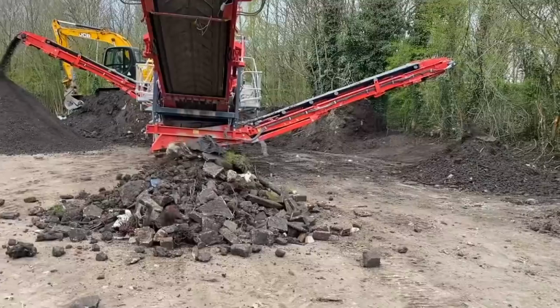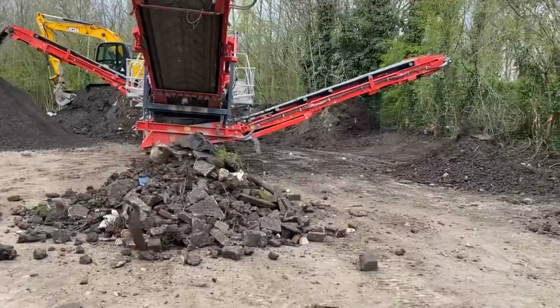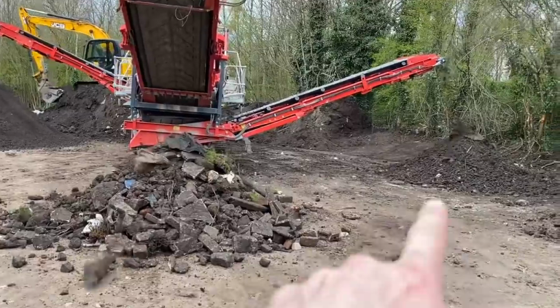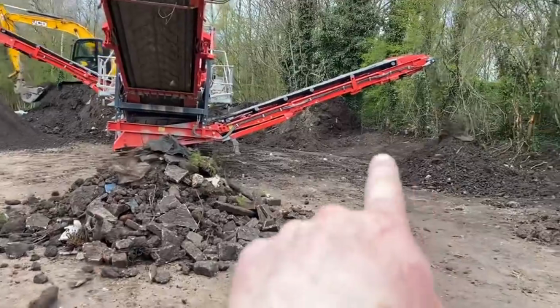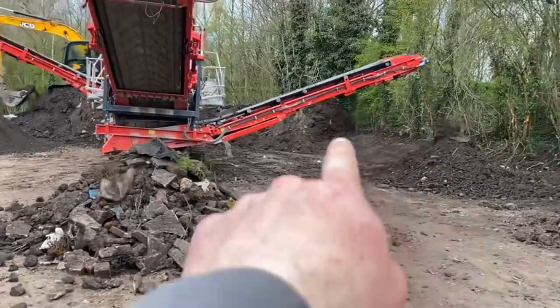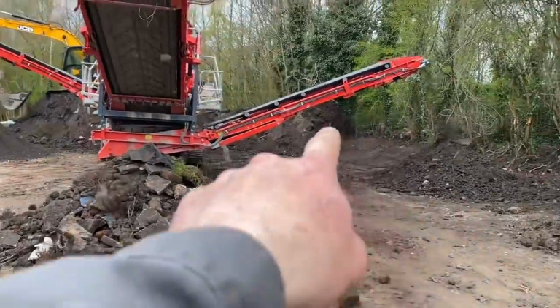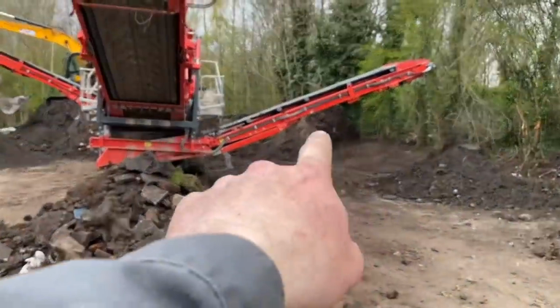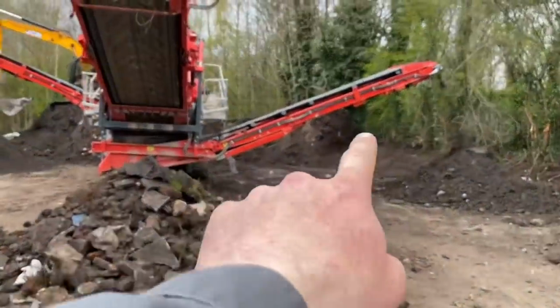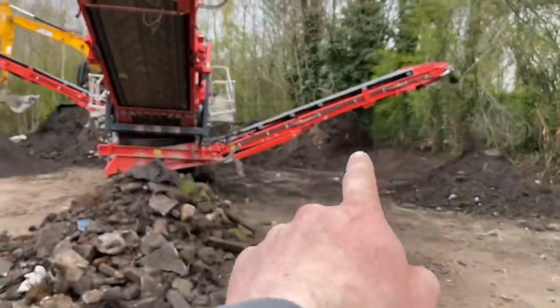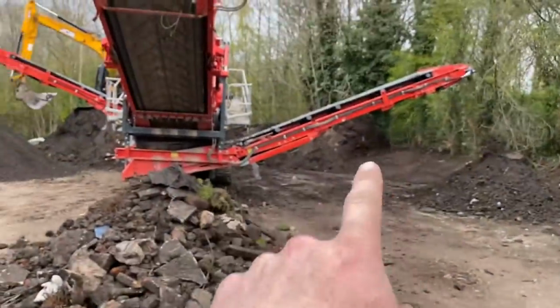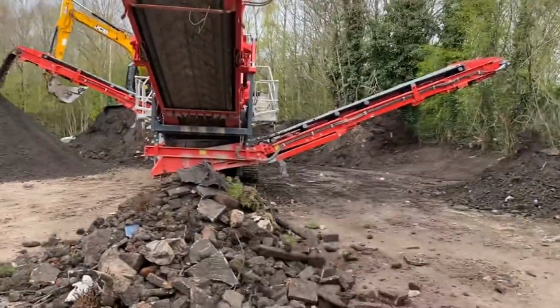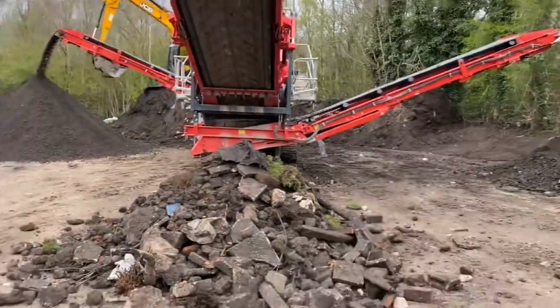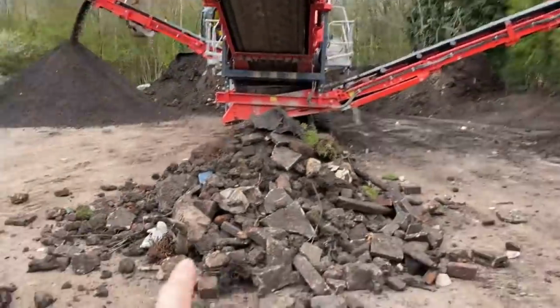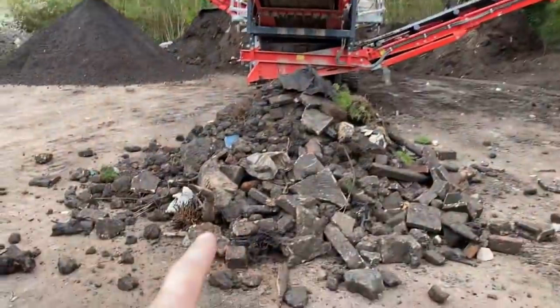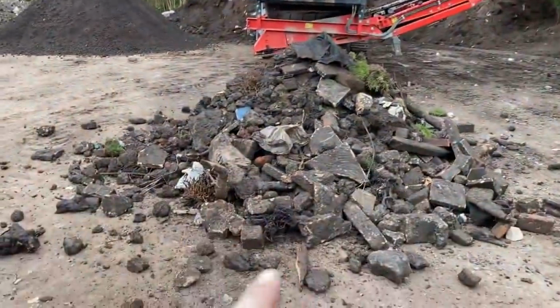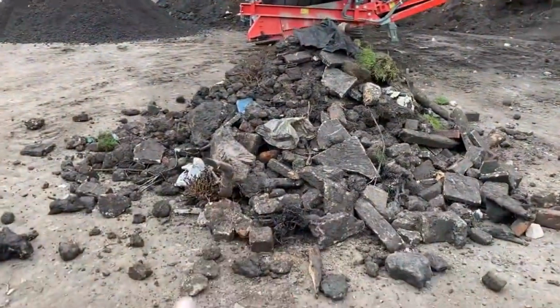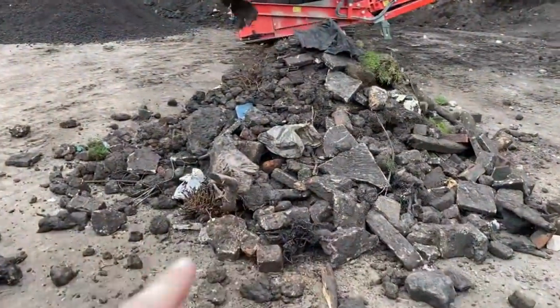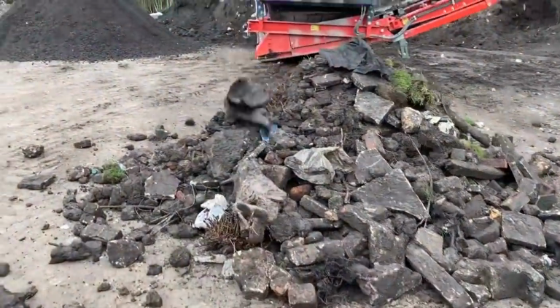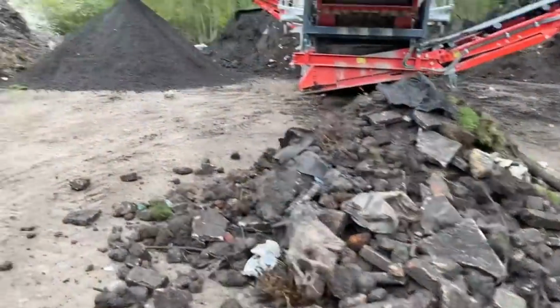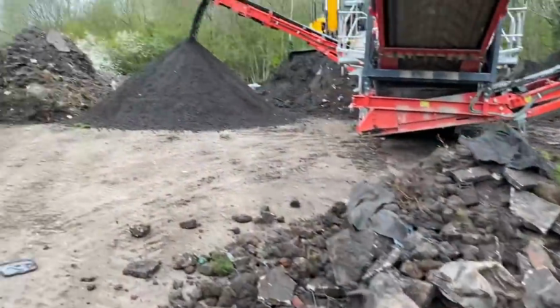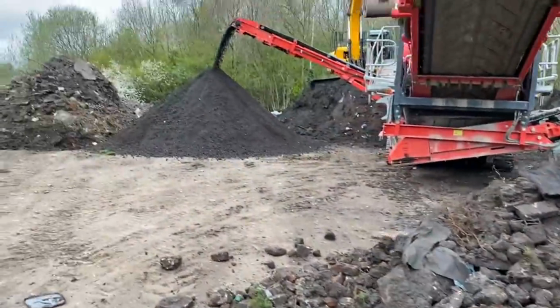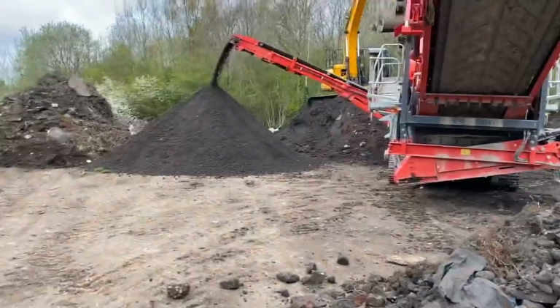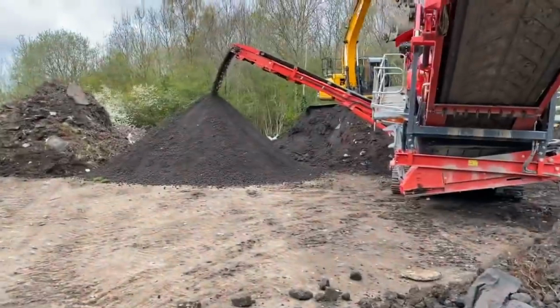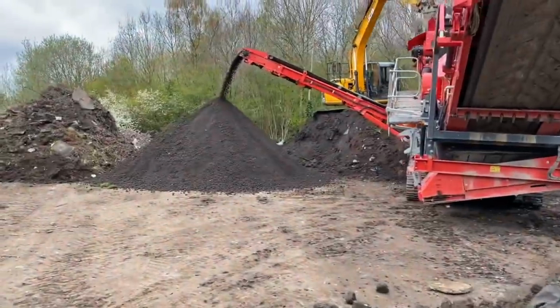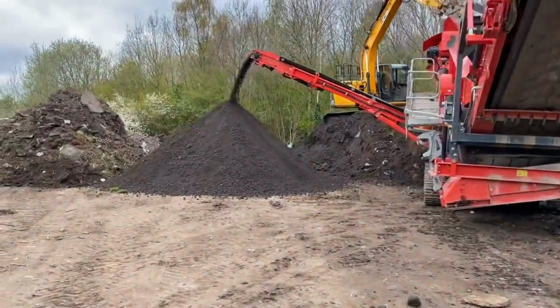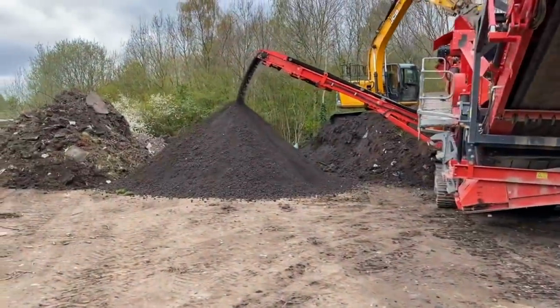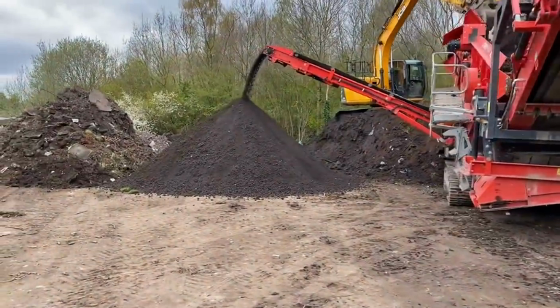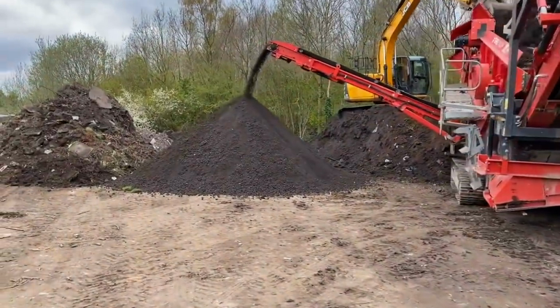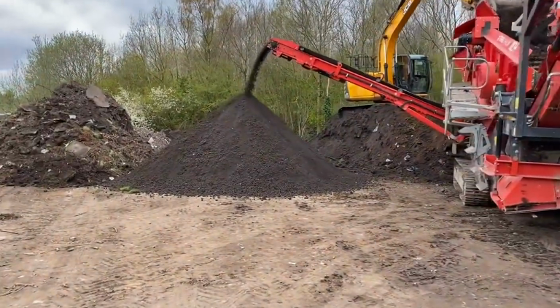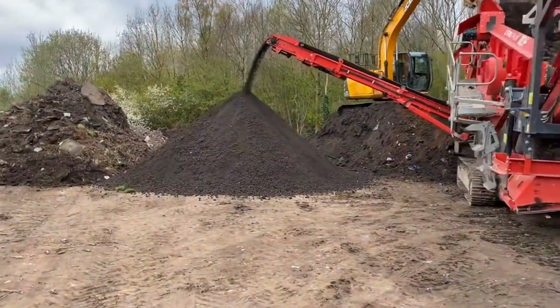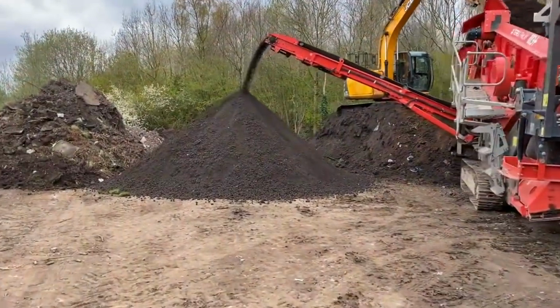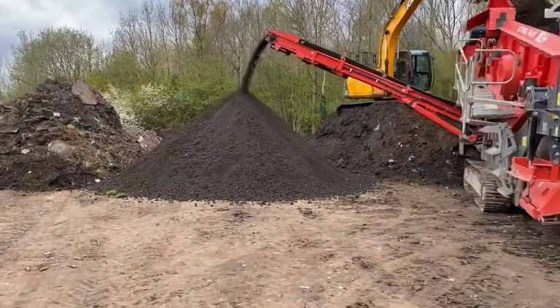We'll improve the seed bed for next year because they won't shed and put seeds down on the floor to ruin the next crop on this field. All the soil at the back of the pile along the hedgerow was full of bits of concrete and stuff, so Adam's putting it through the screen now. It's coming out mint.